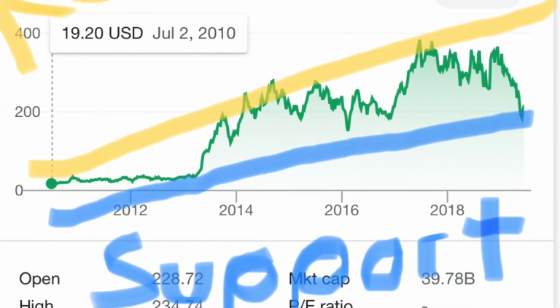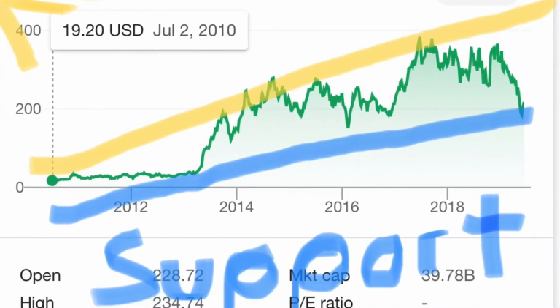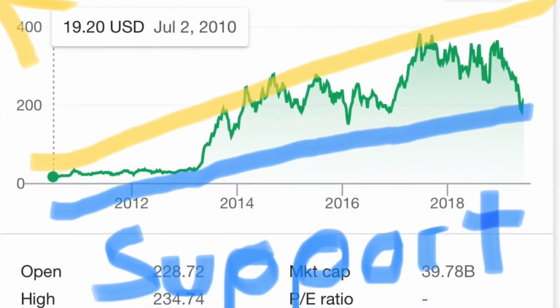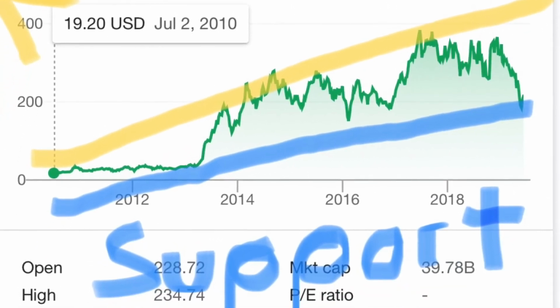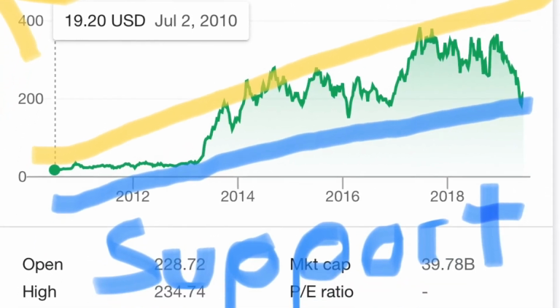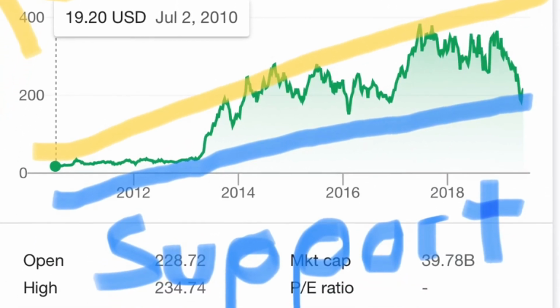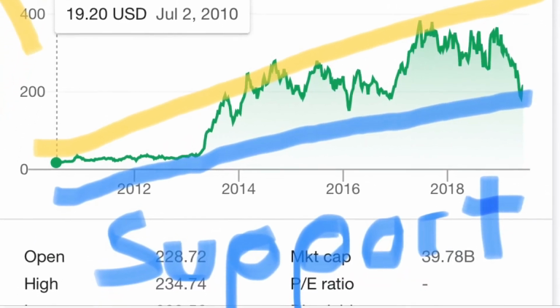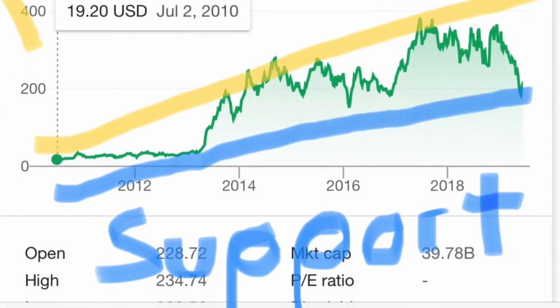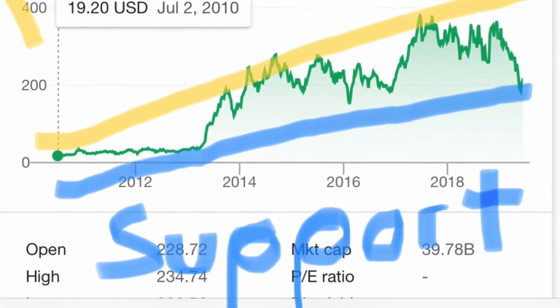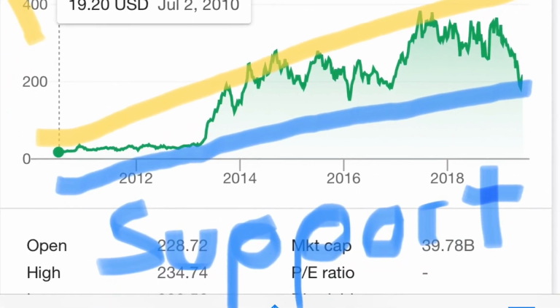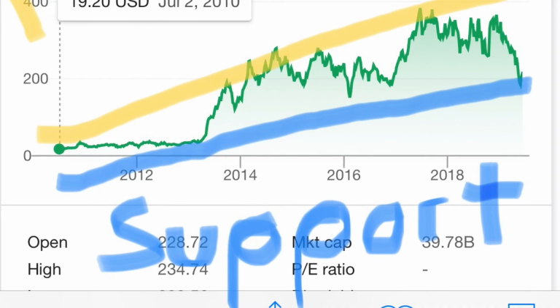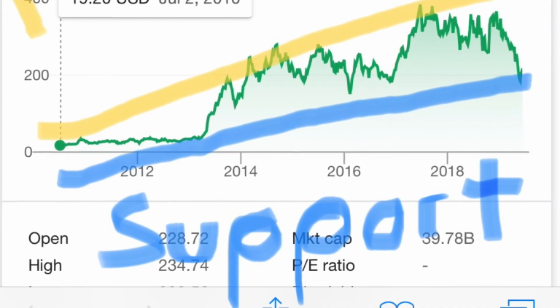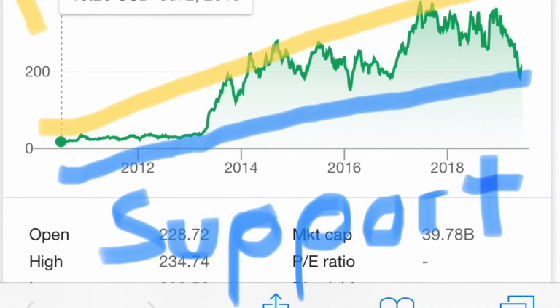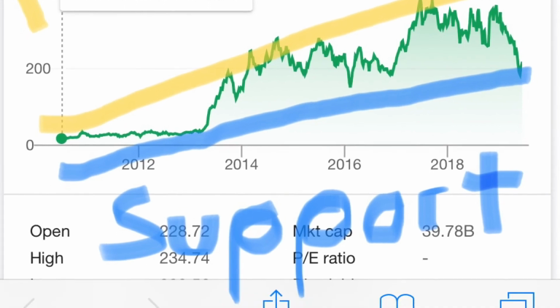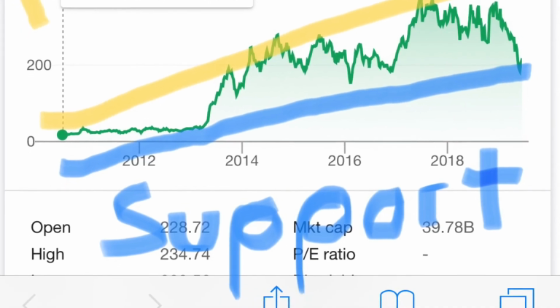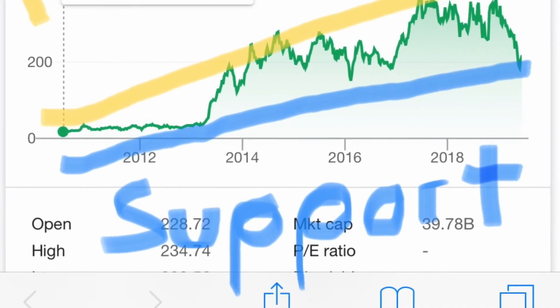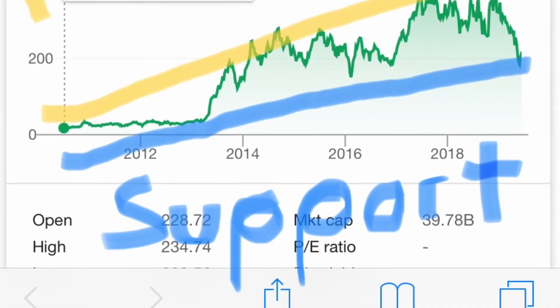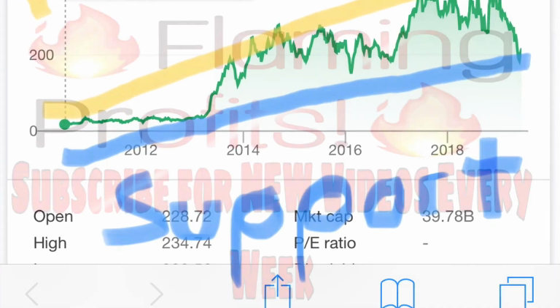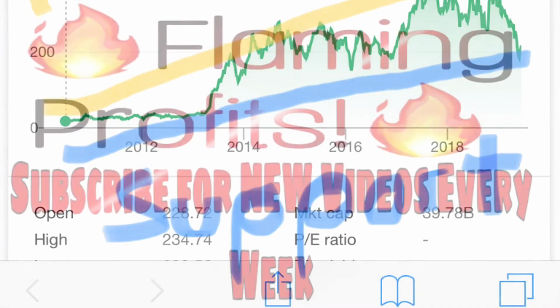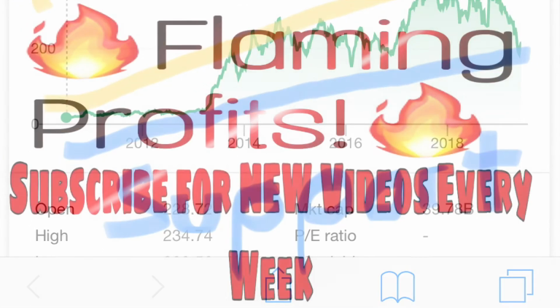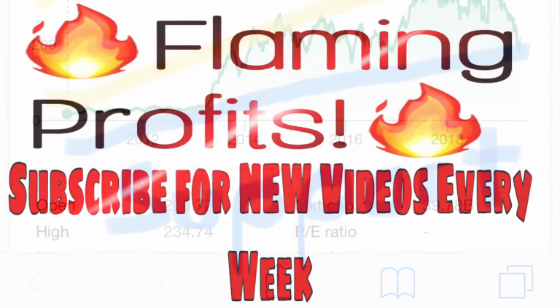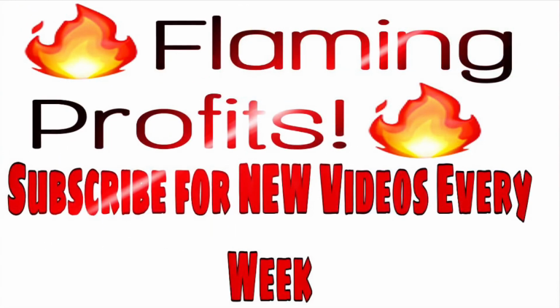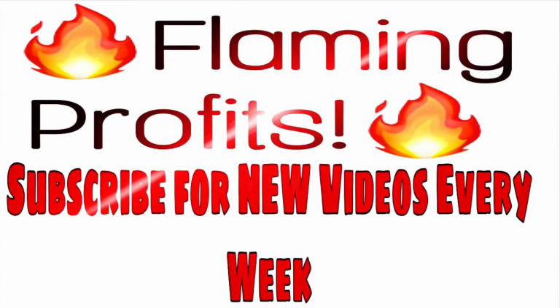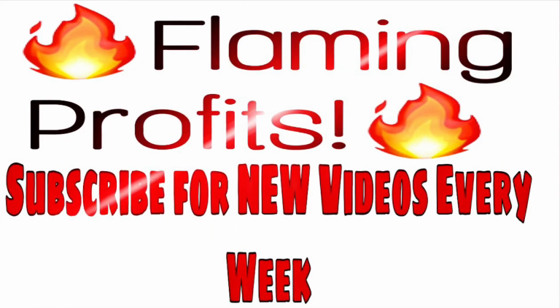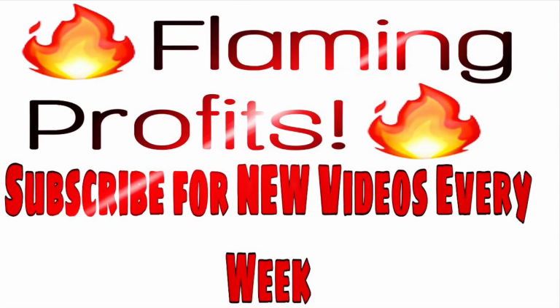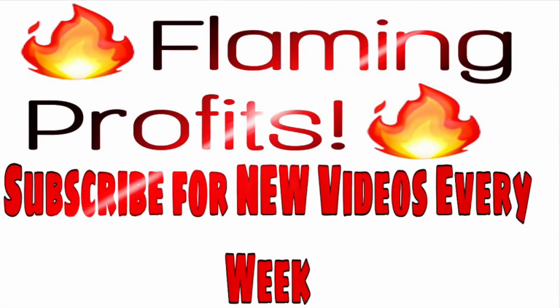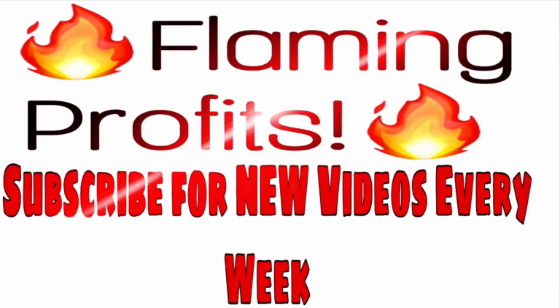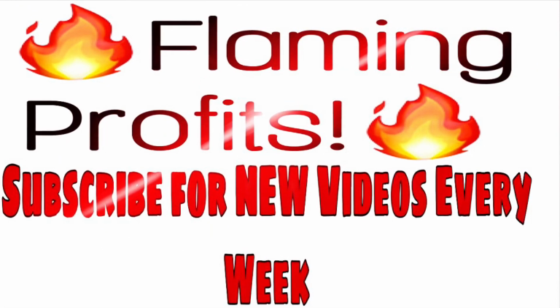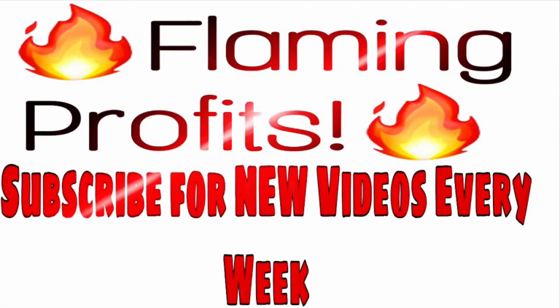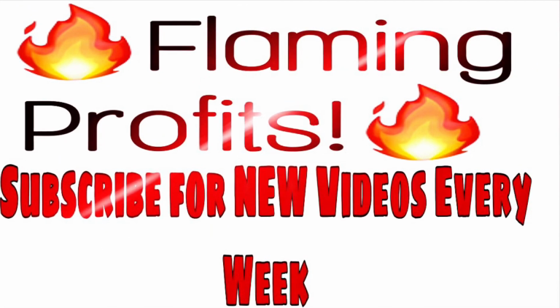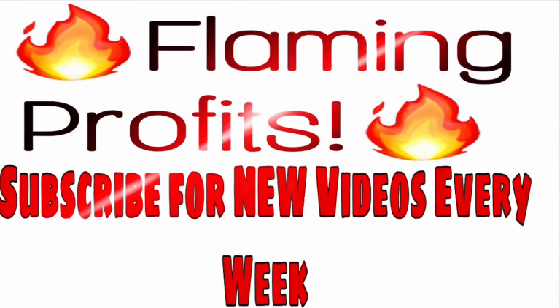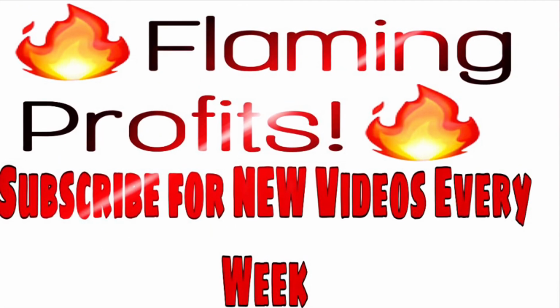Thank you all so much. Please subscribe, like, and comment — let me know what you thought of this video. I'll see y'all in the next one. Peace.